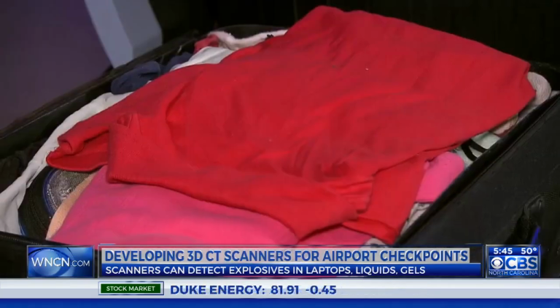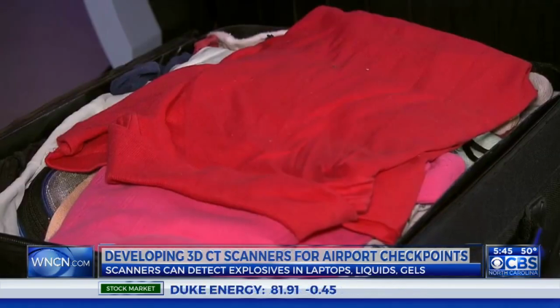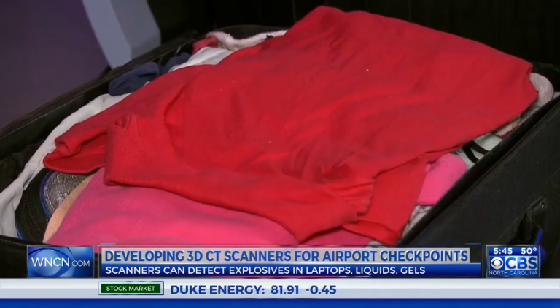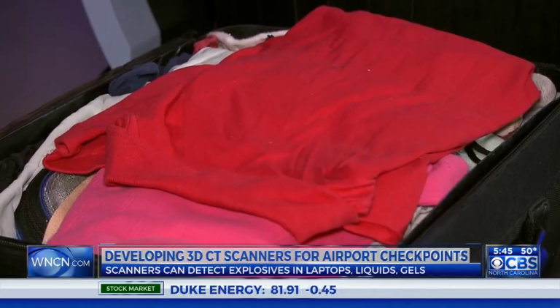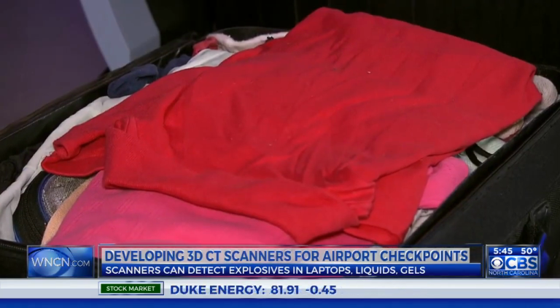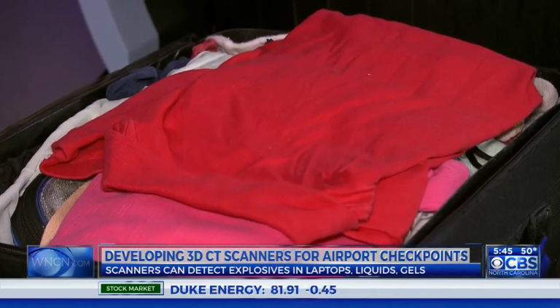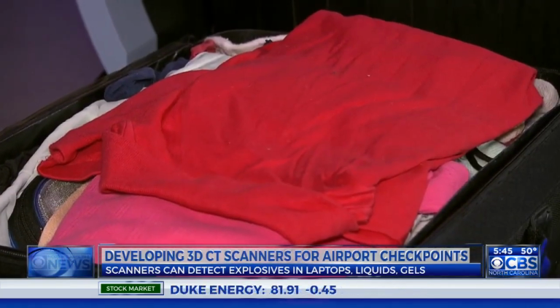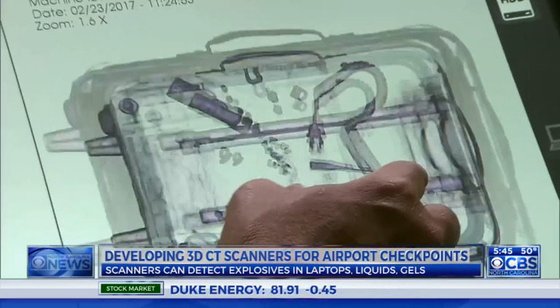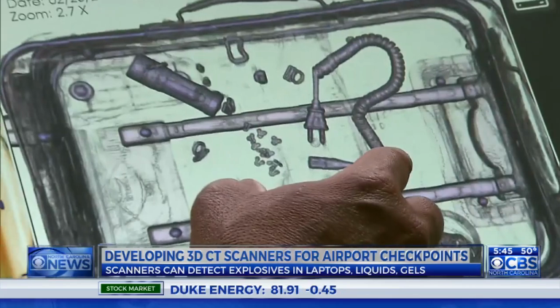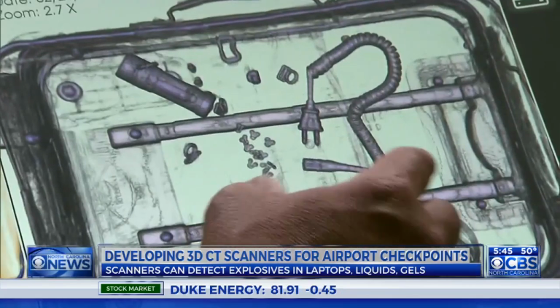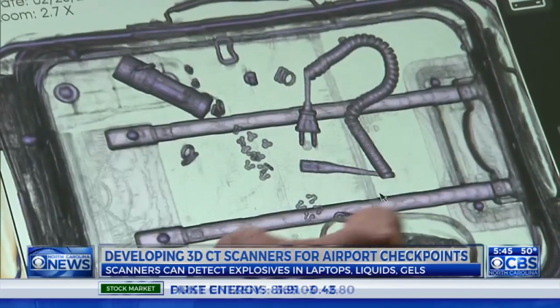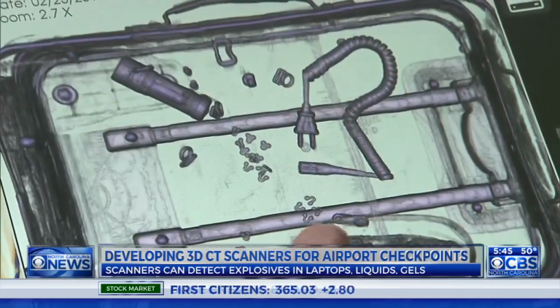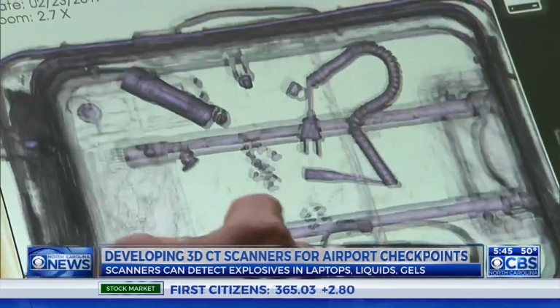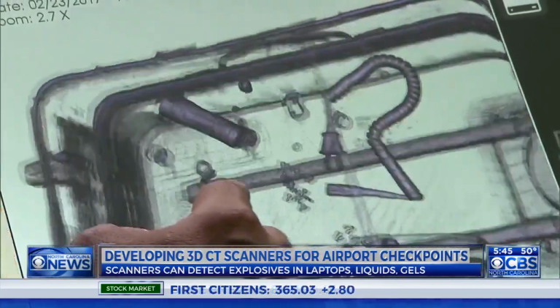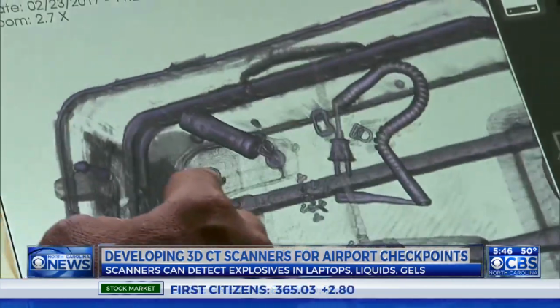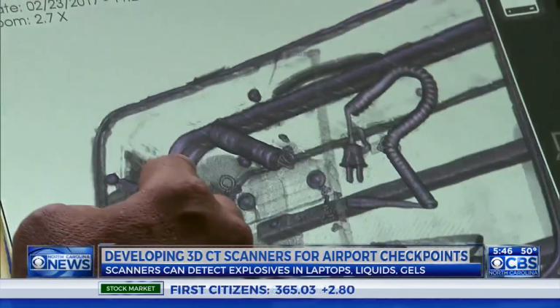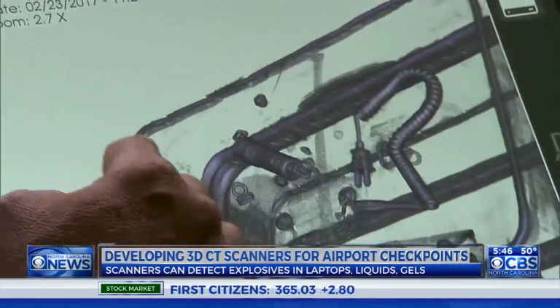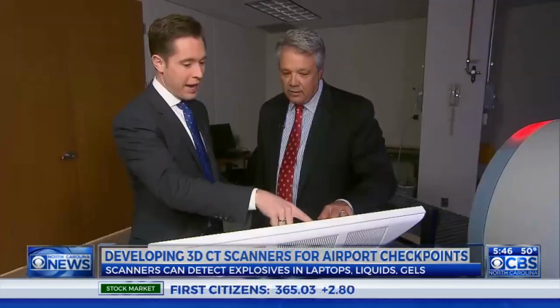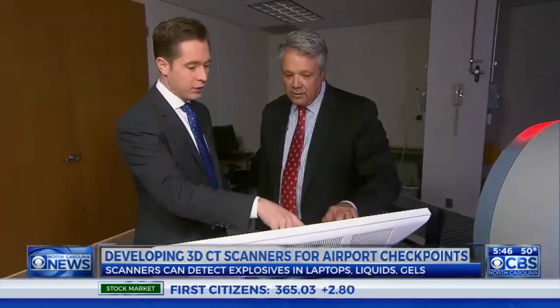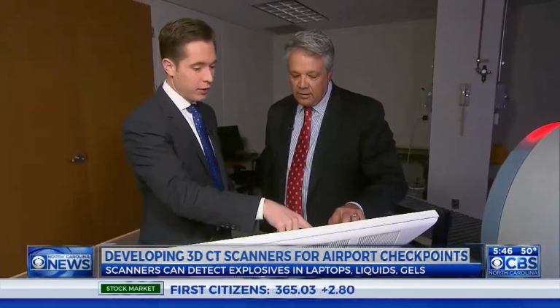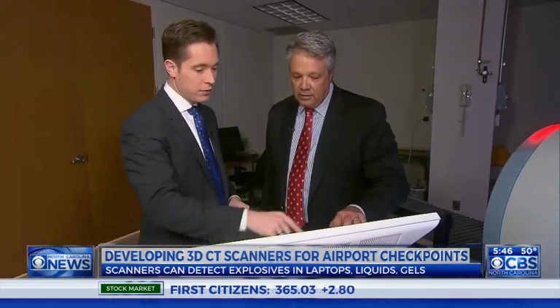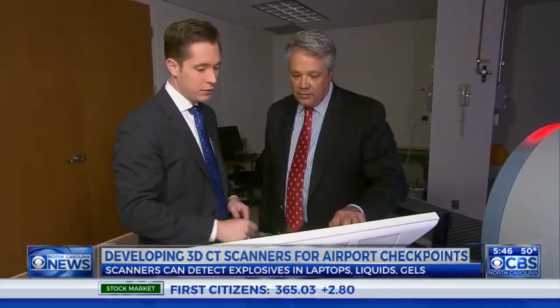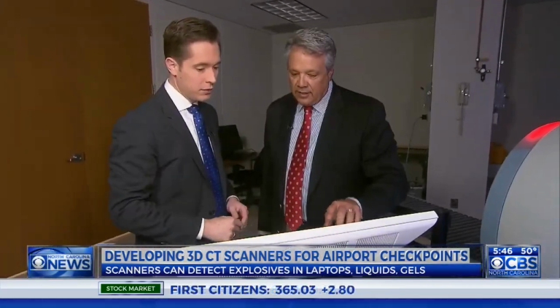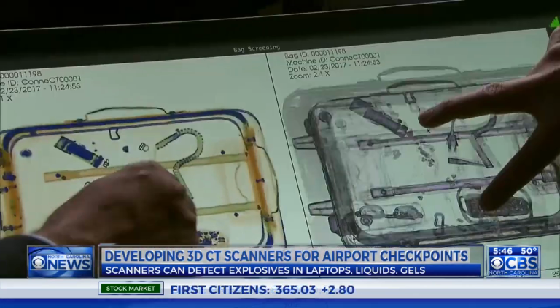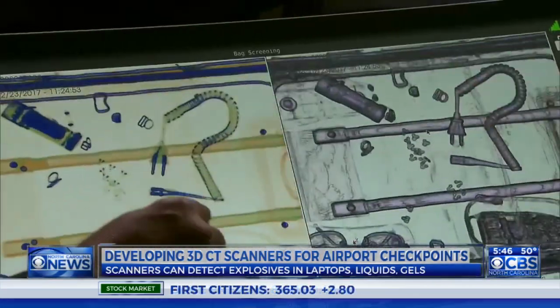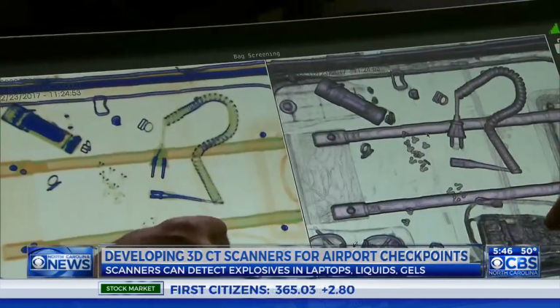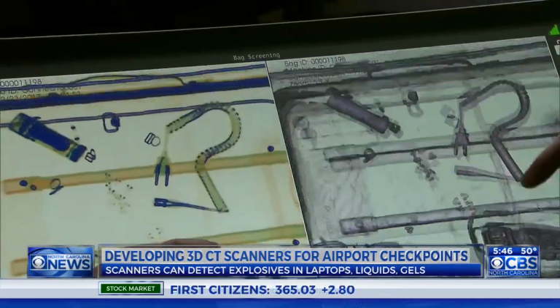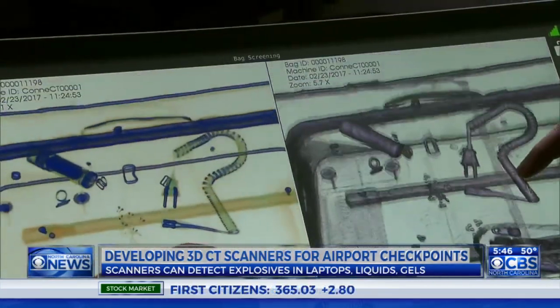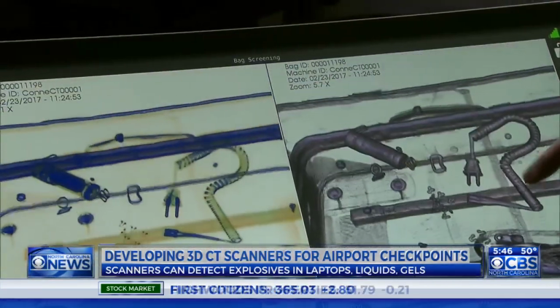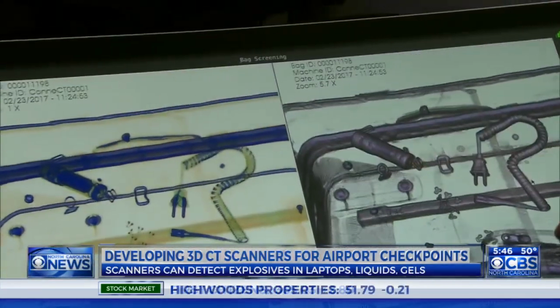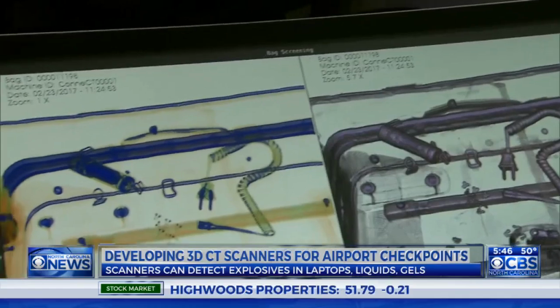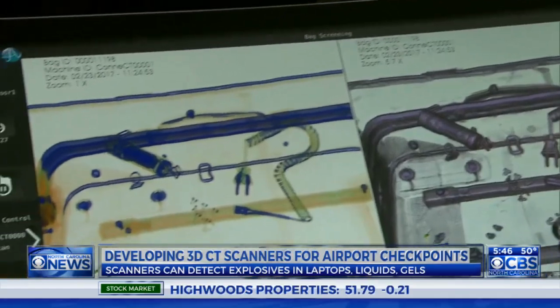Look at what it does to this densely packed carry-on. That's the bag that was packed with clothes. Exactly. You can see right through it — it looks empty.